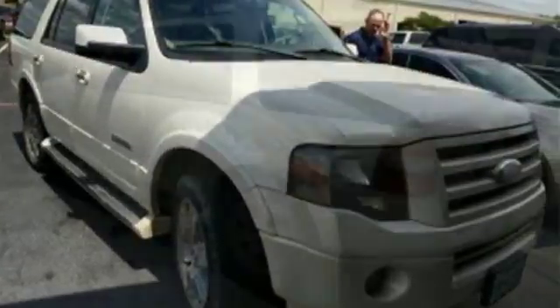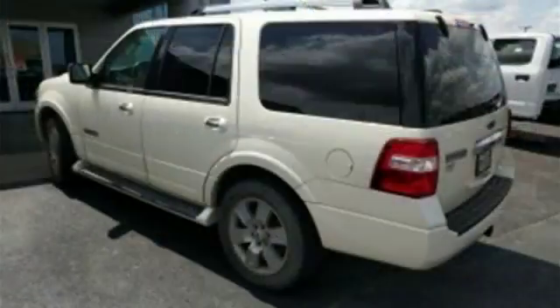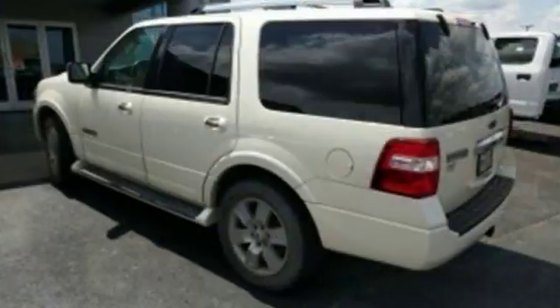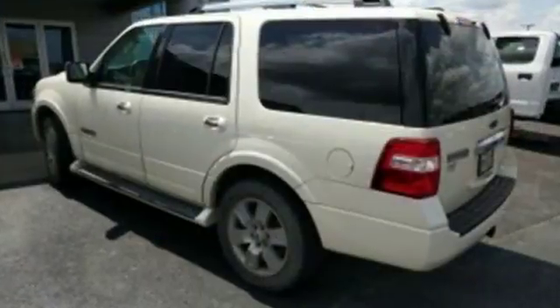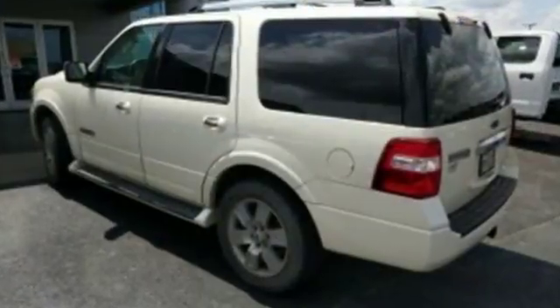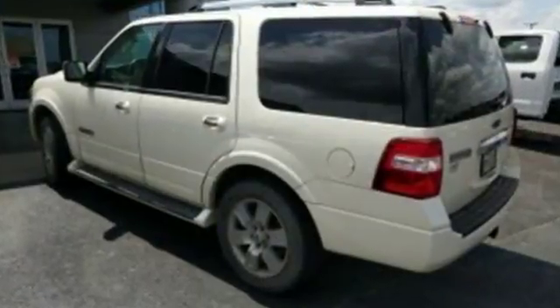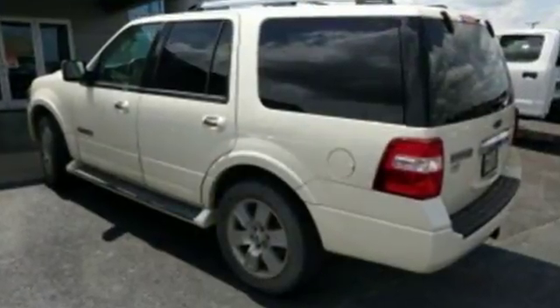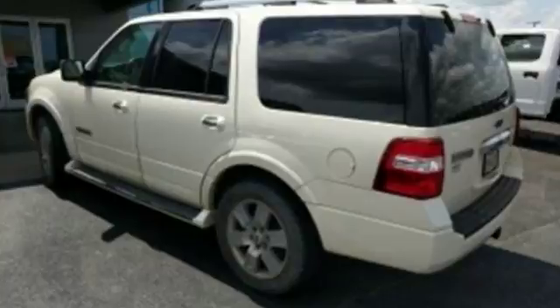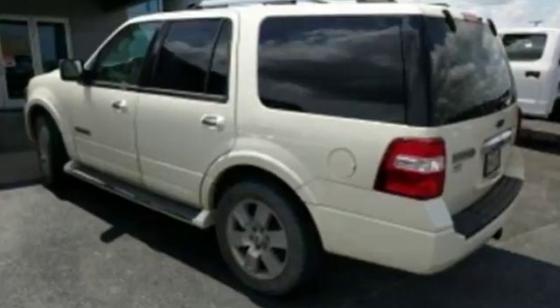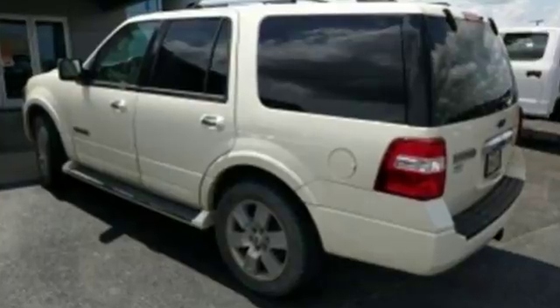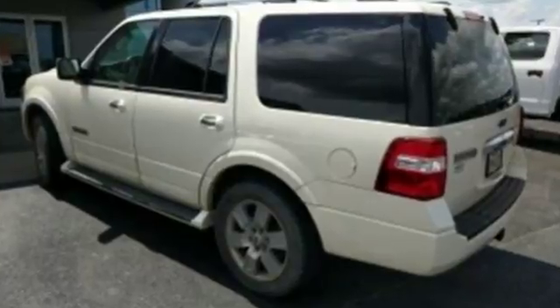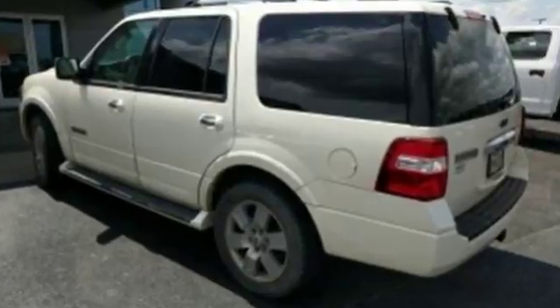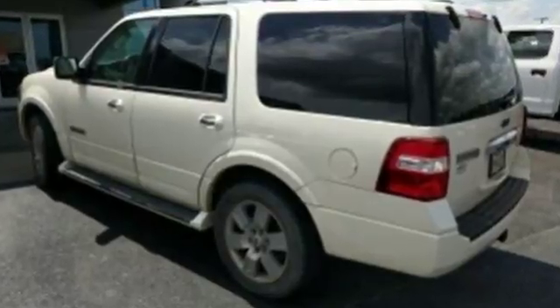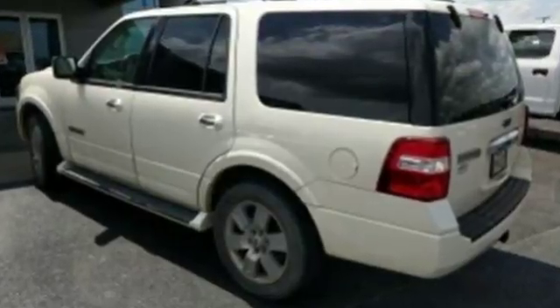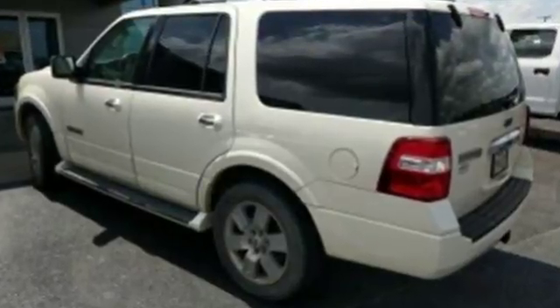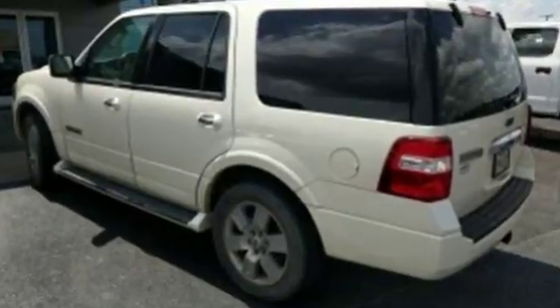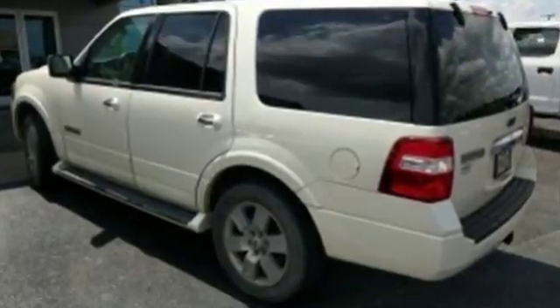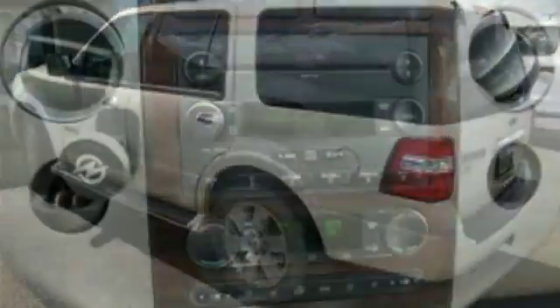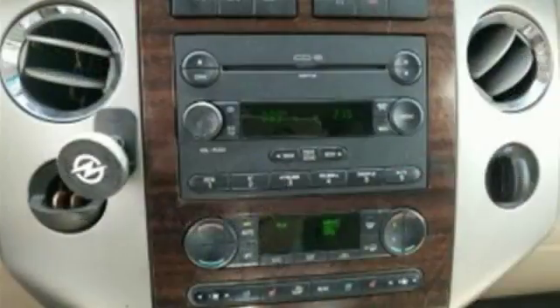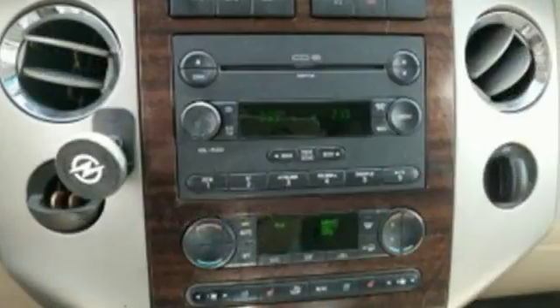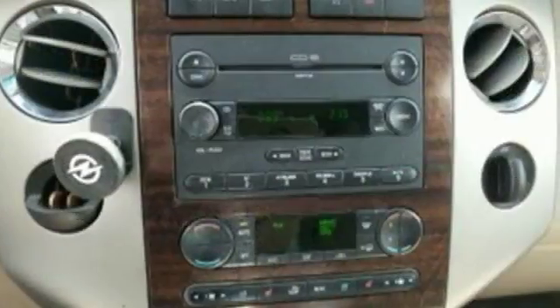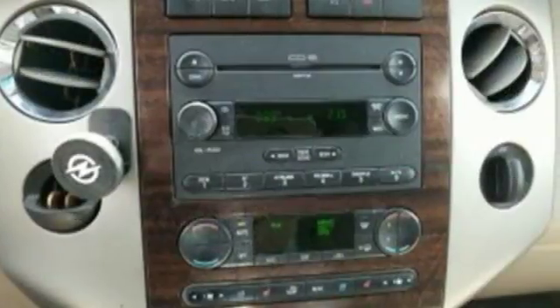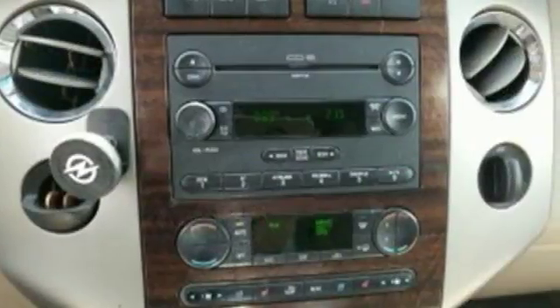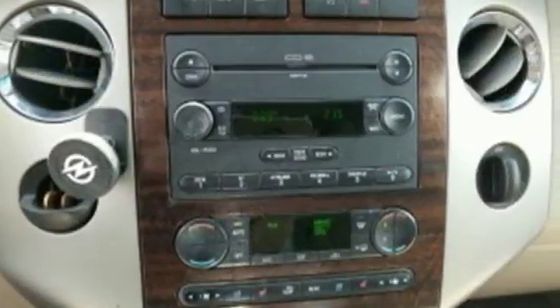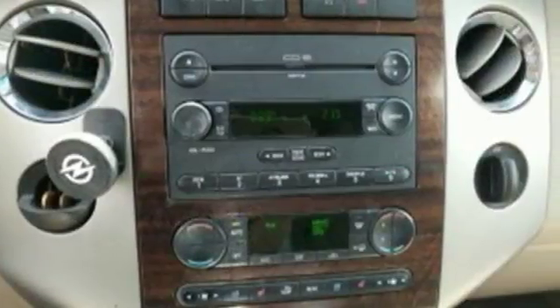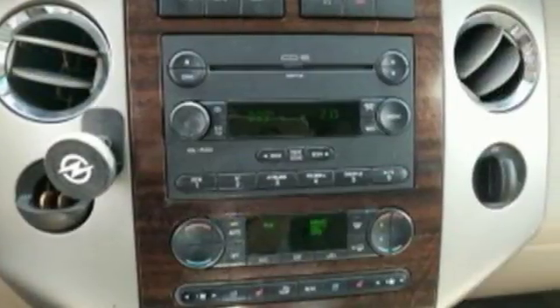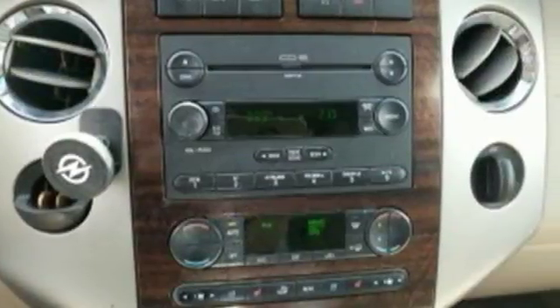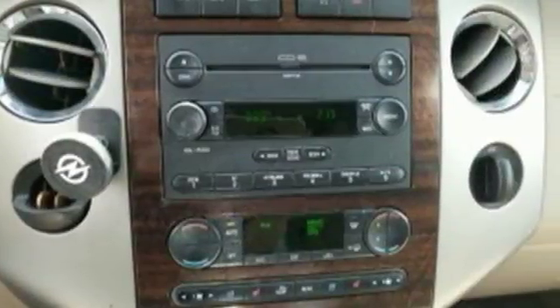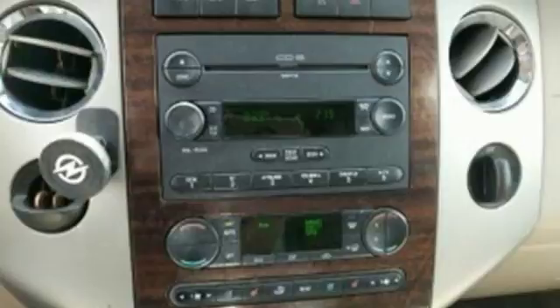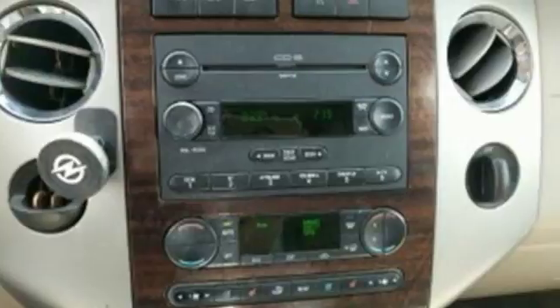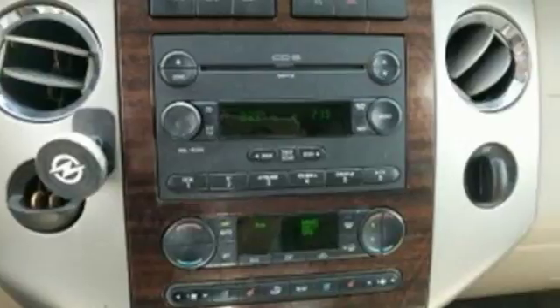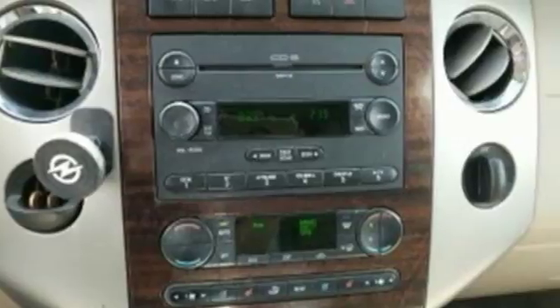Every generation has its Ford. This one's yours. If you've been waiting for the perfect time for a test drive, the time is now. Experience it today.